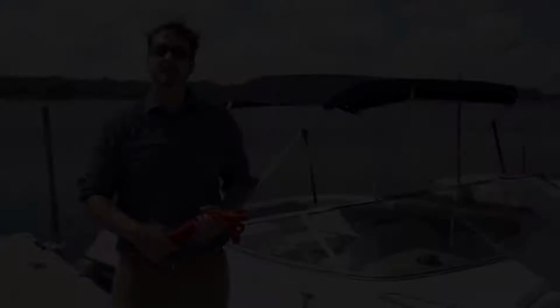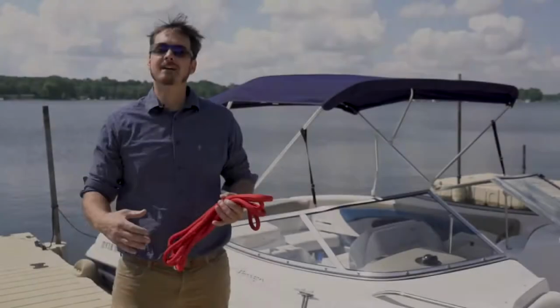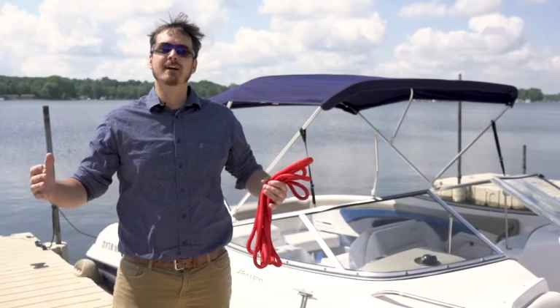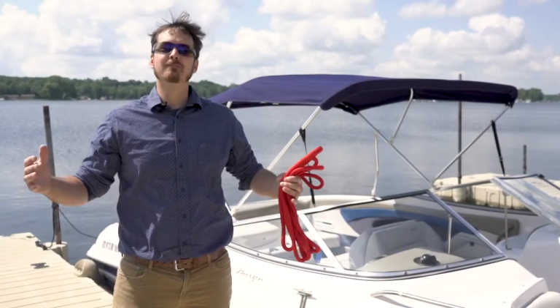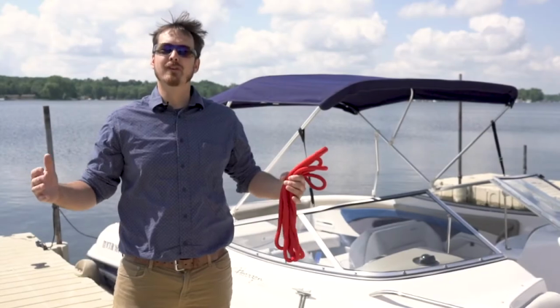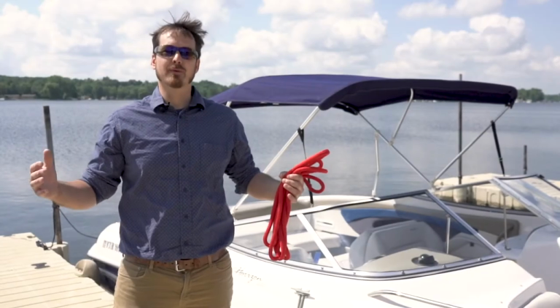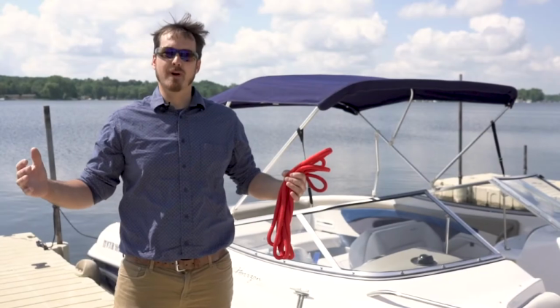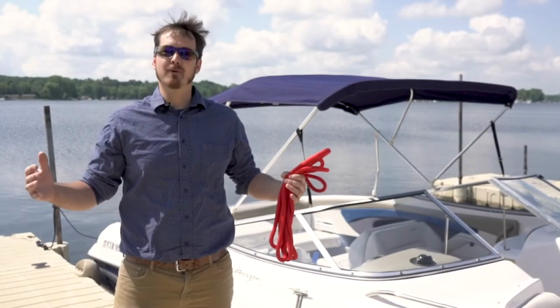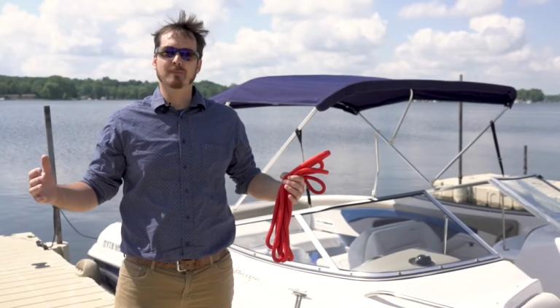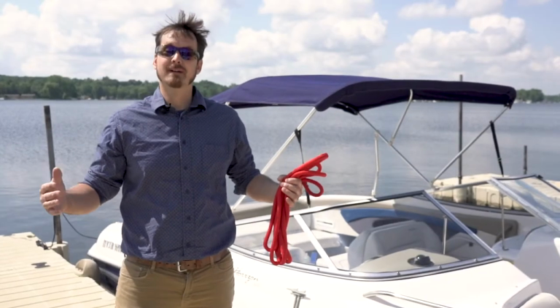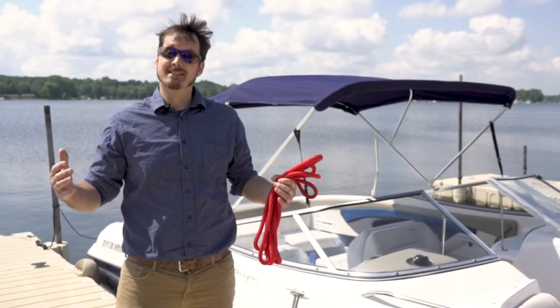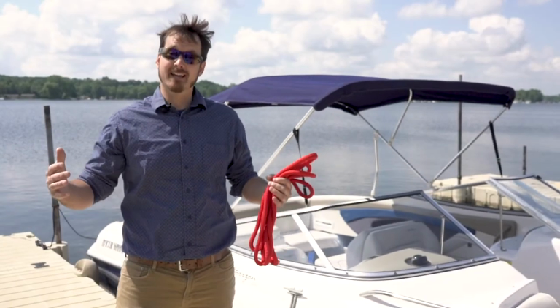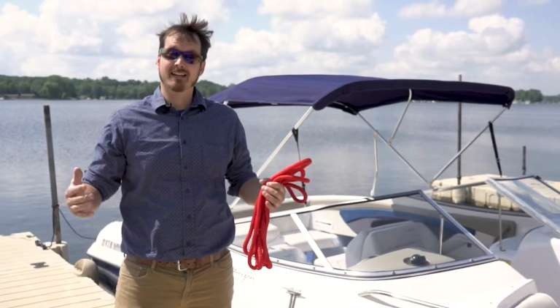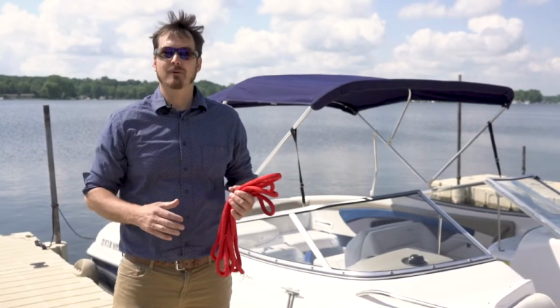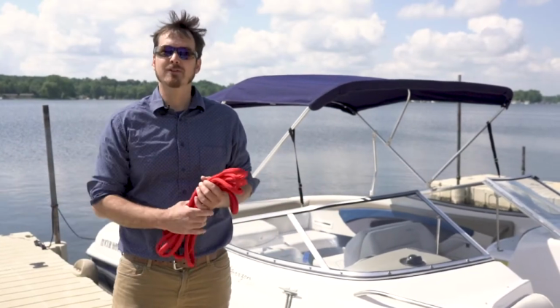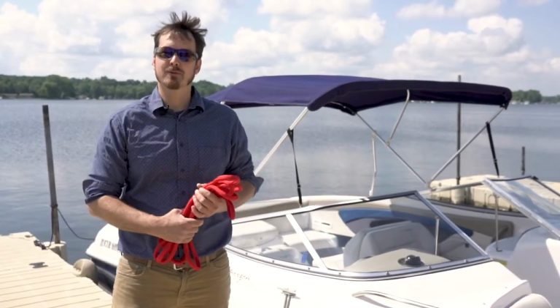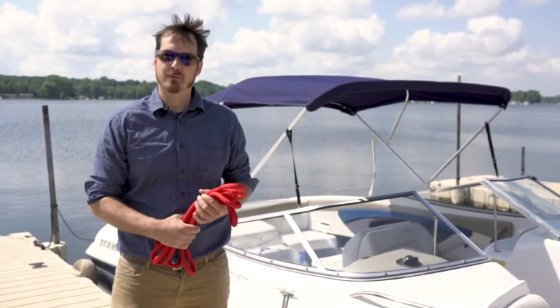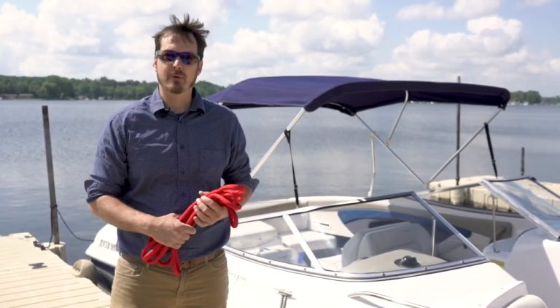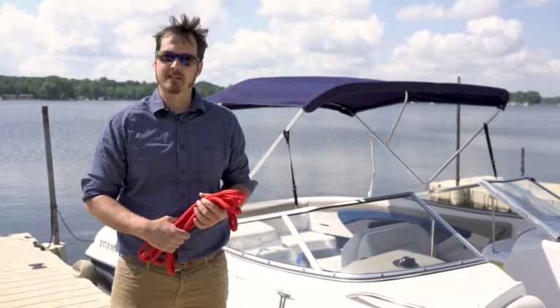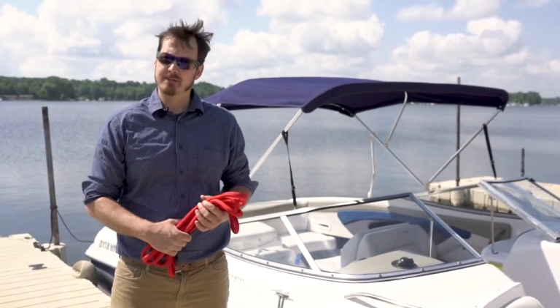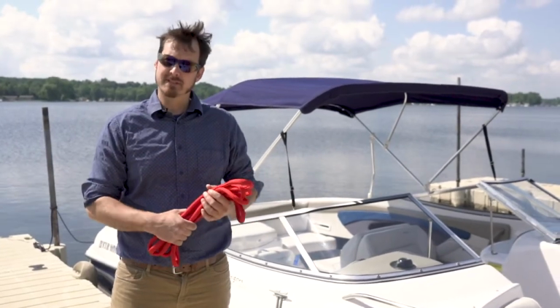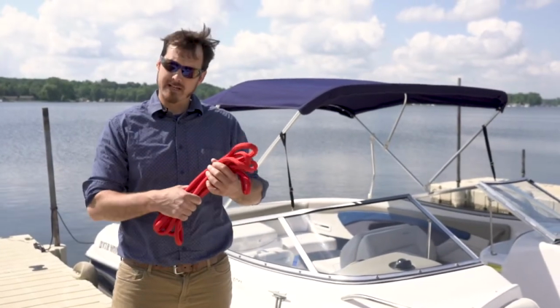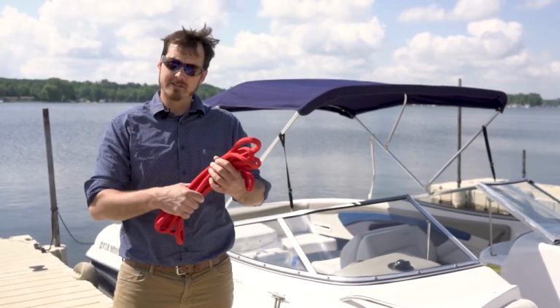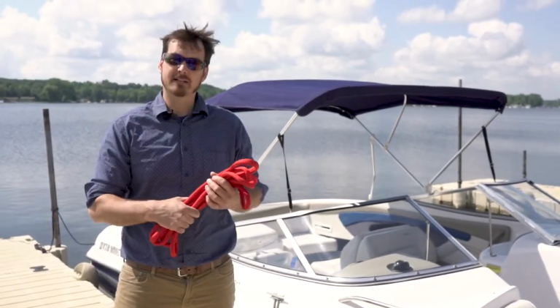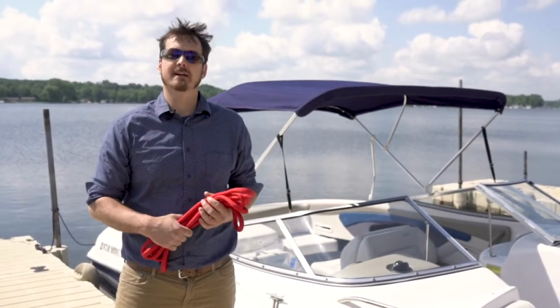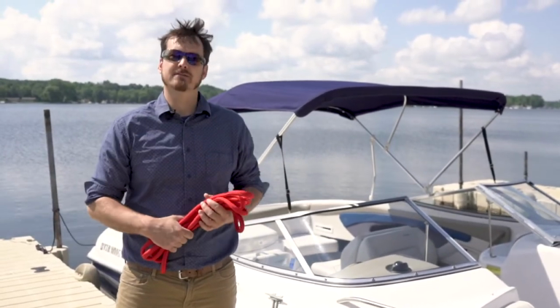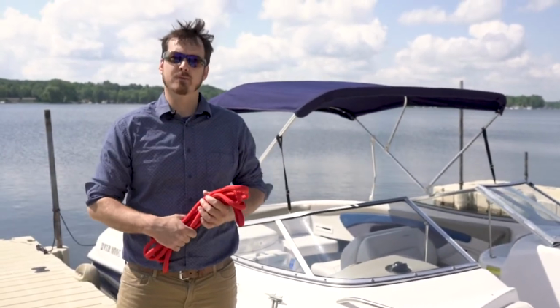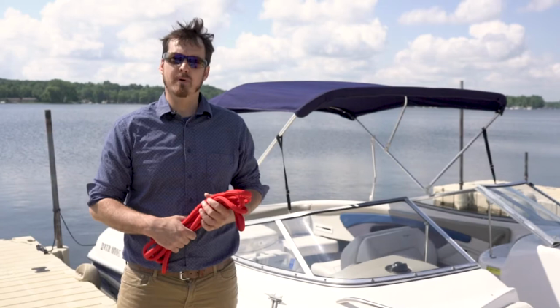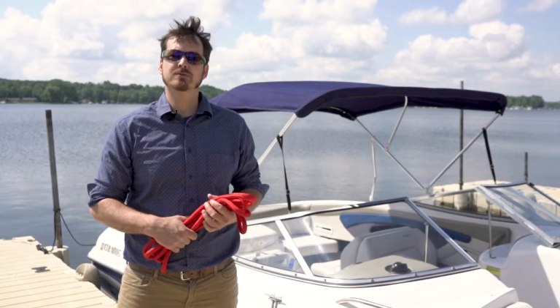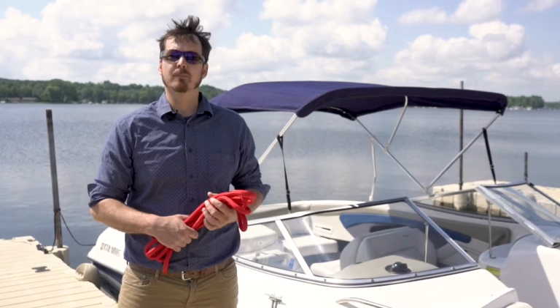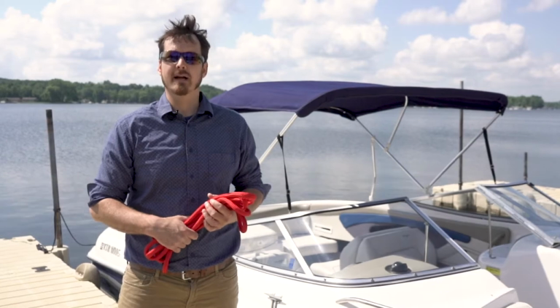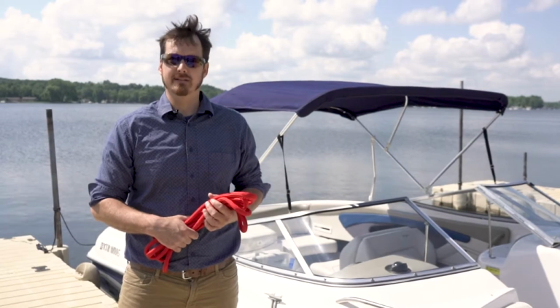Hi, I'm Phil with Right Rope. Today I want to show you three ways that you can tie your dock lines to a post or piling.